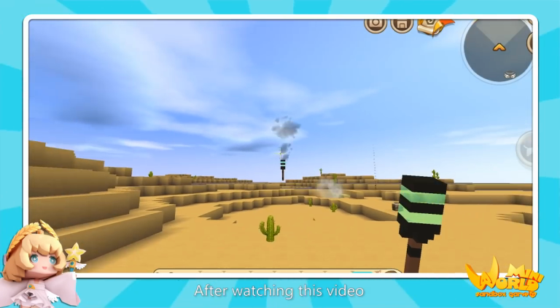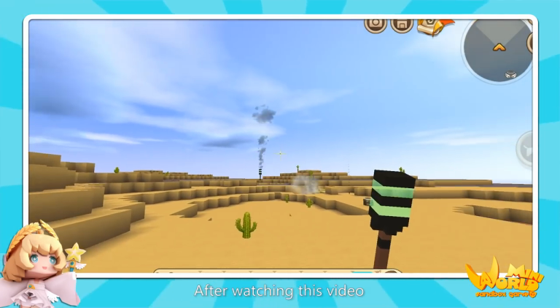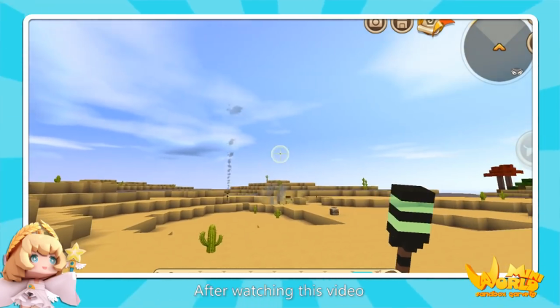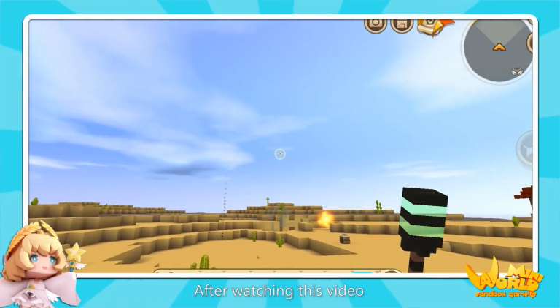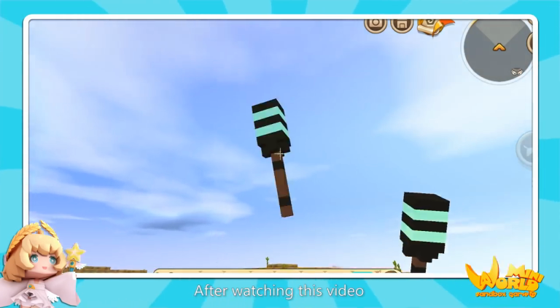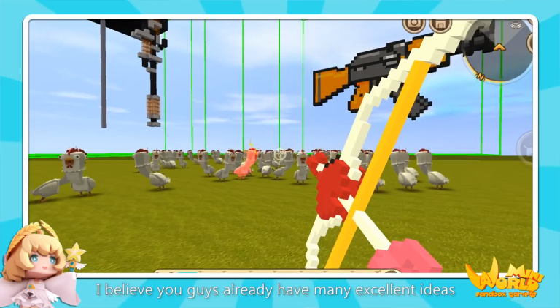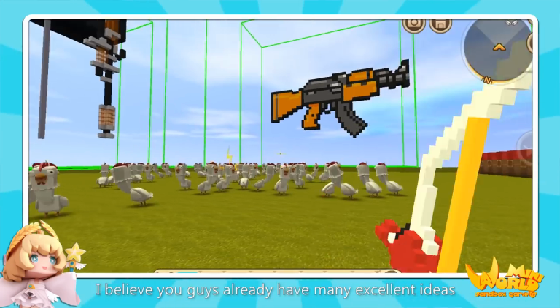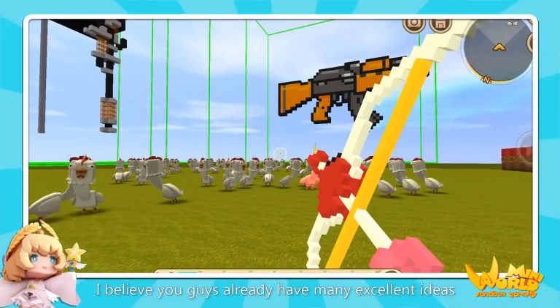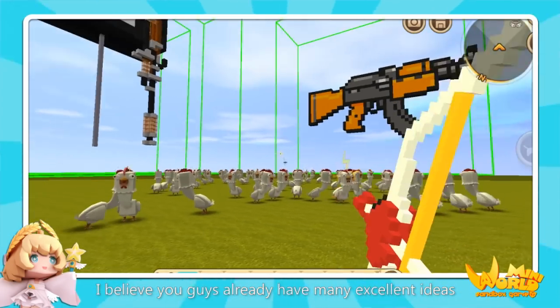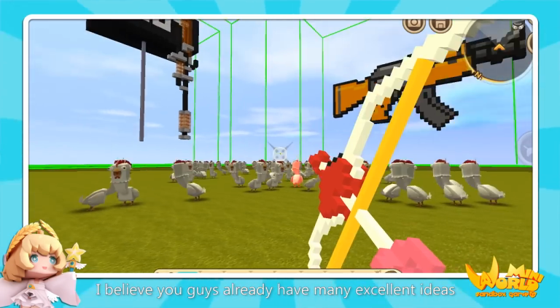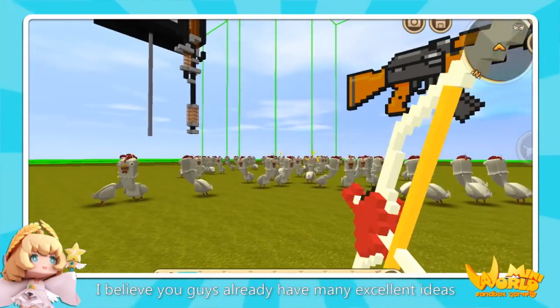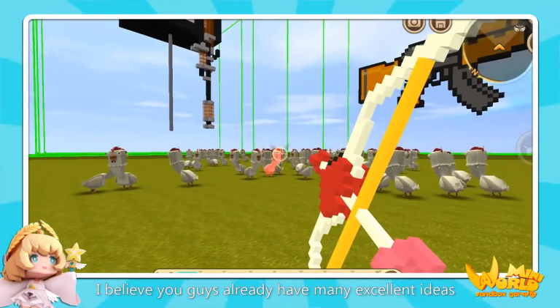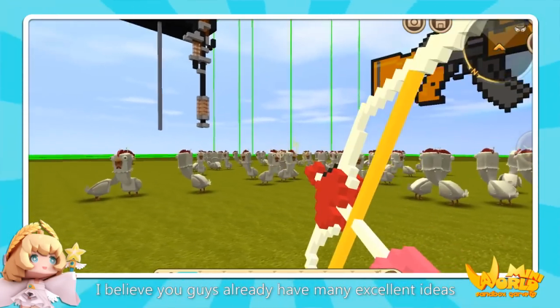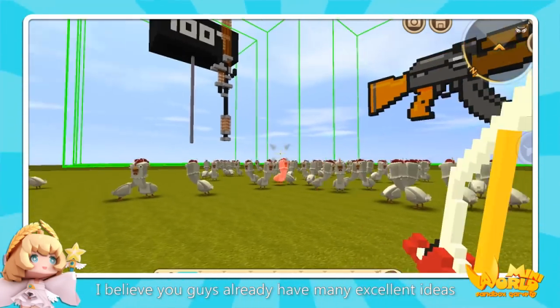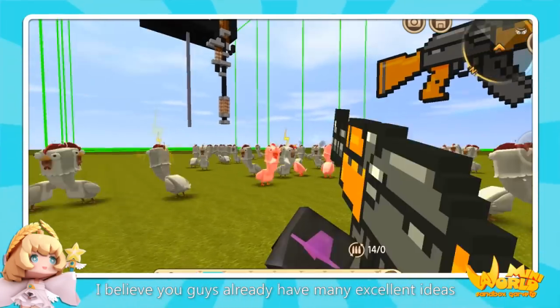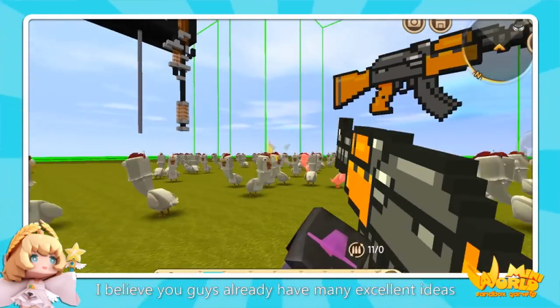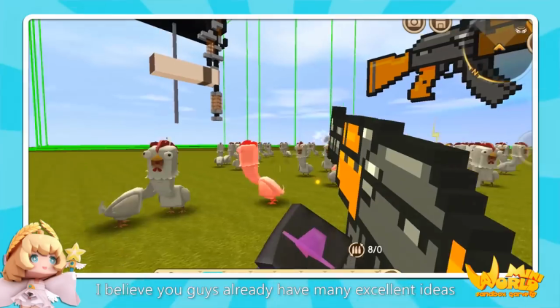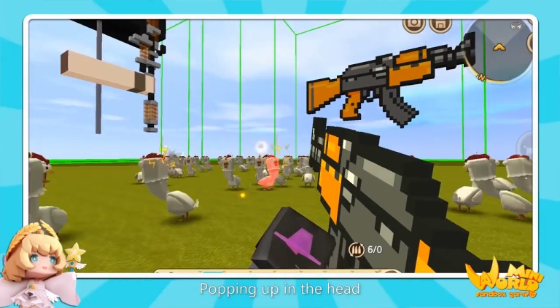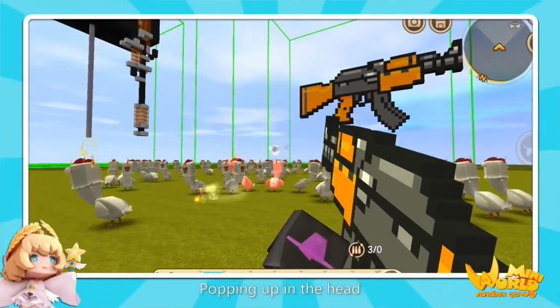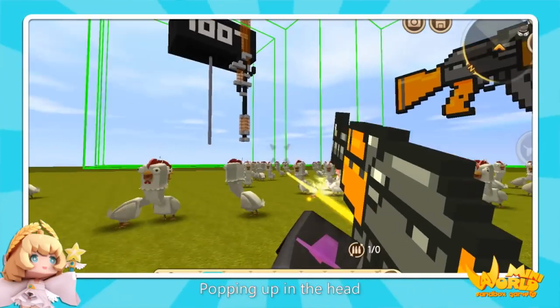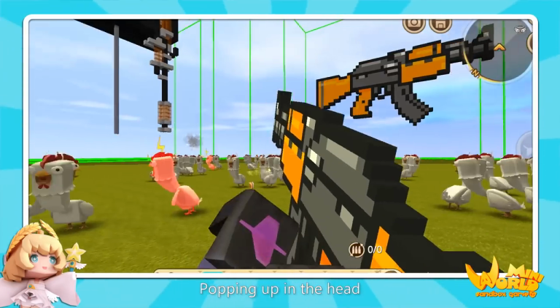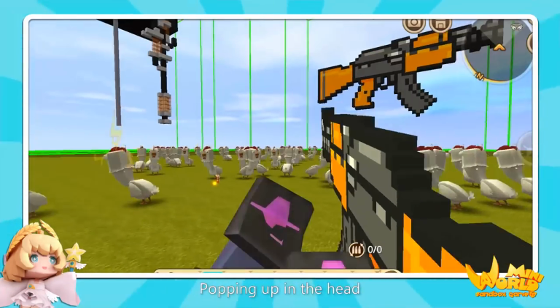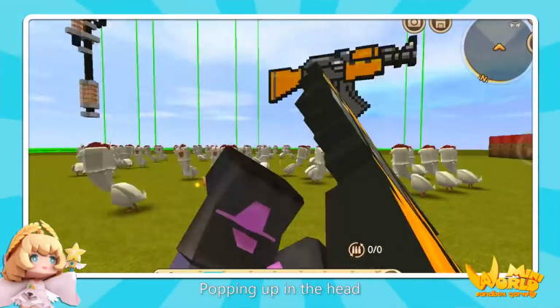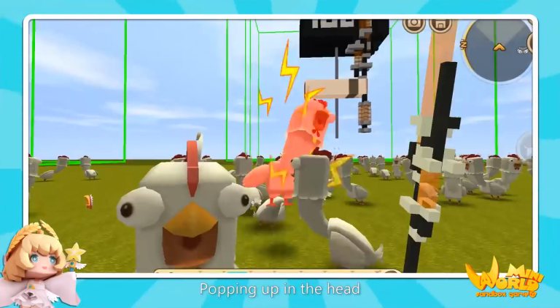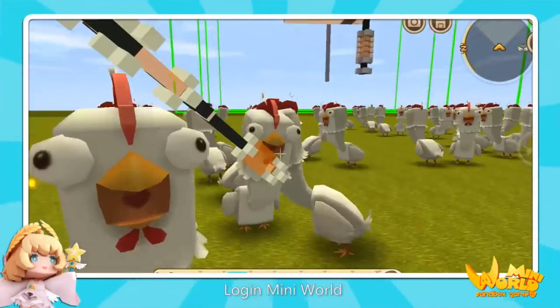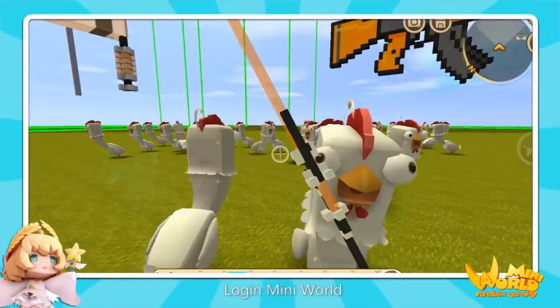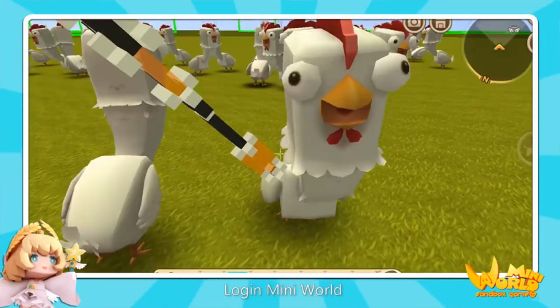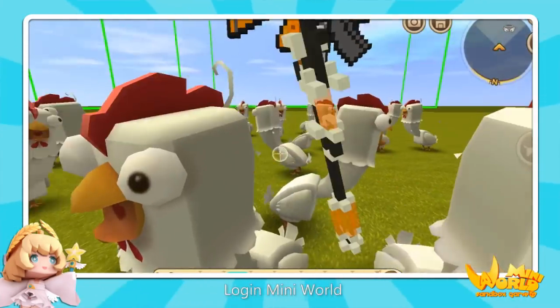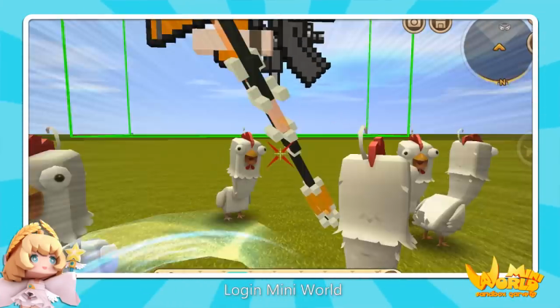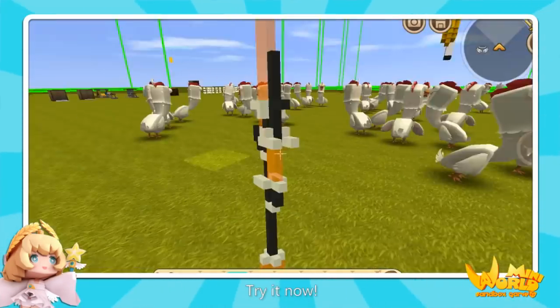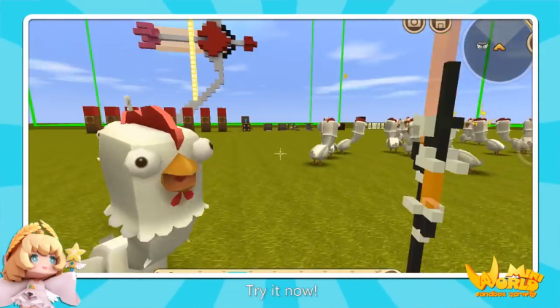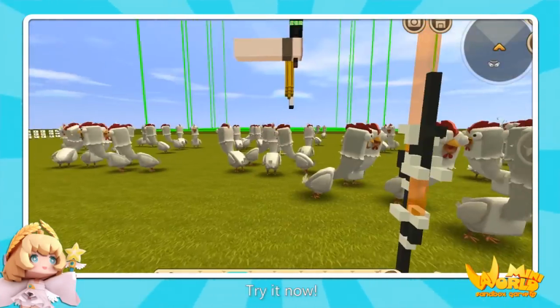After watching this video, I believe you guys already have many excellent ideas popping up in your head. Mini World — try it now!